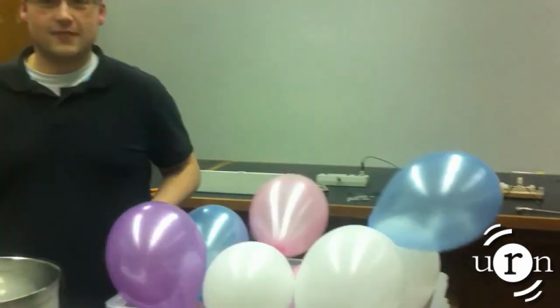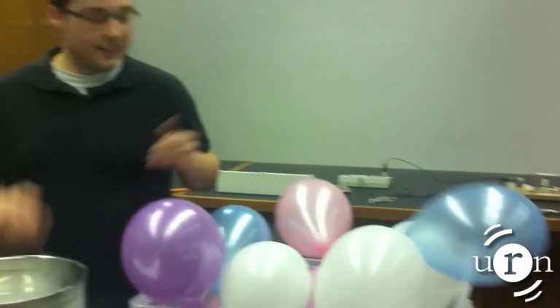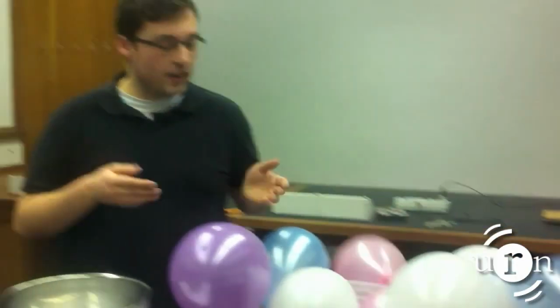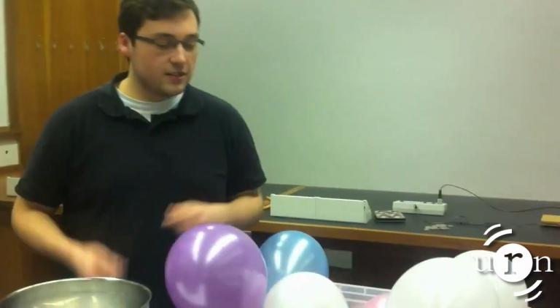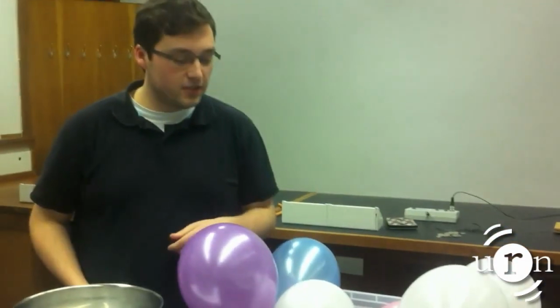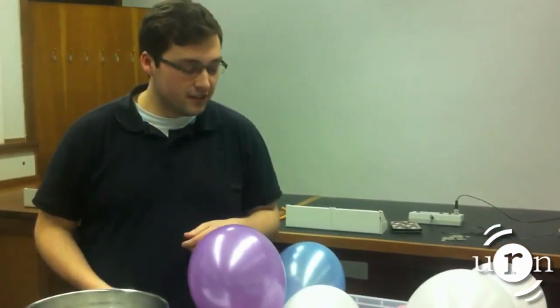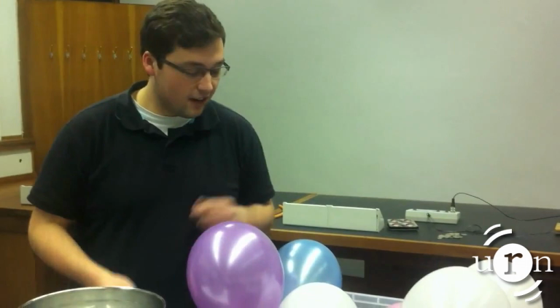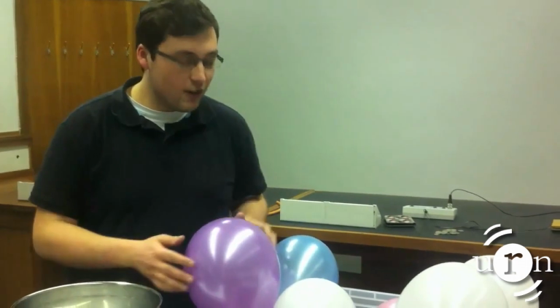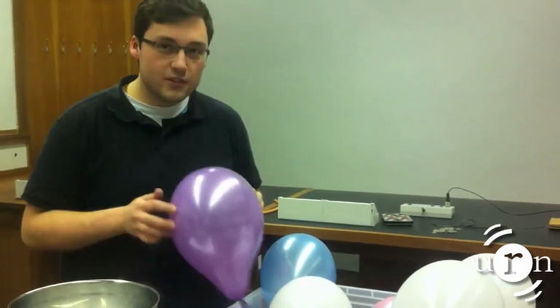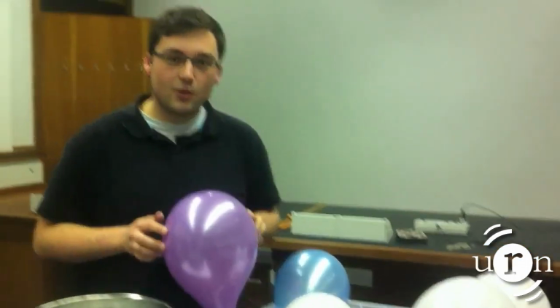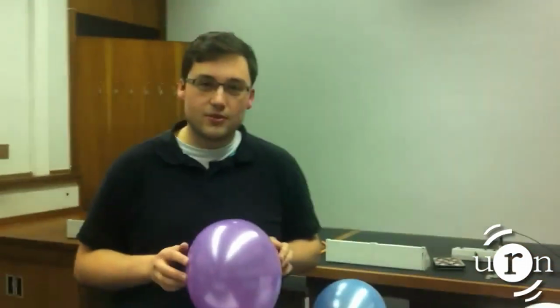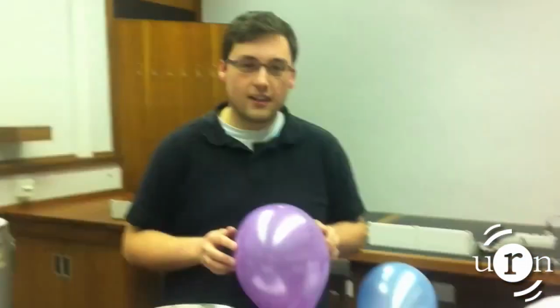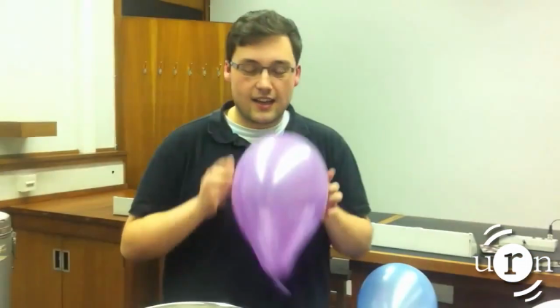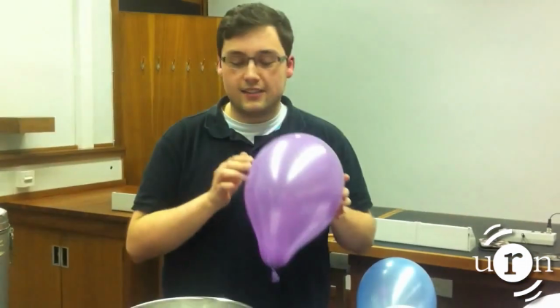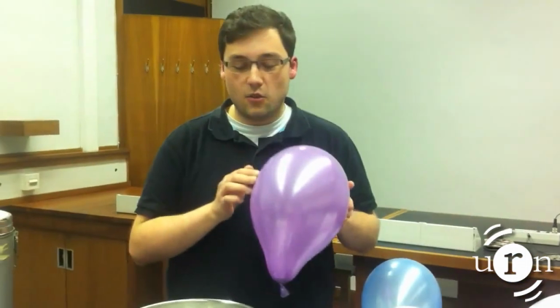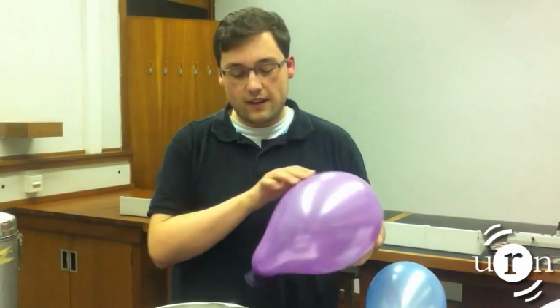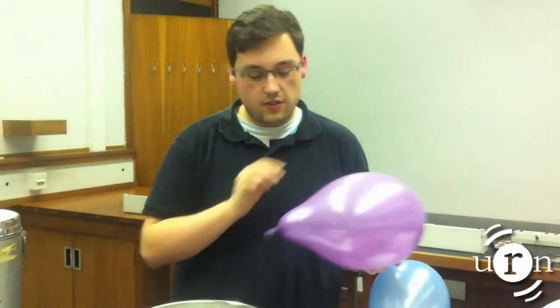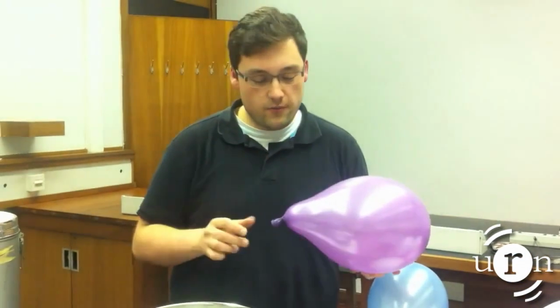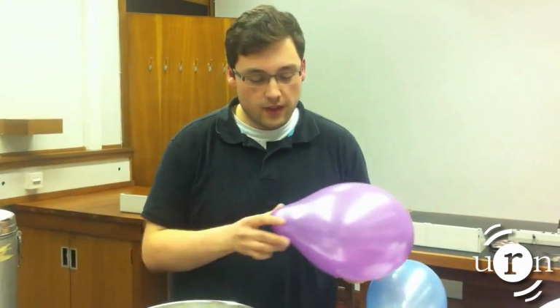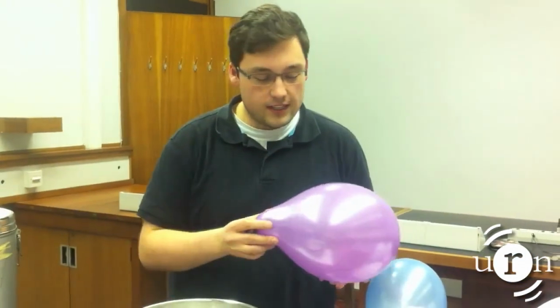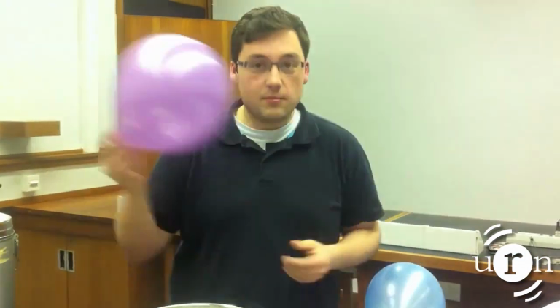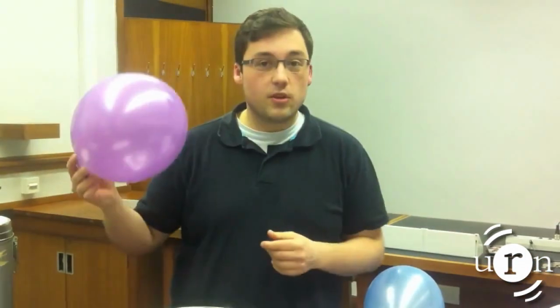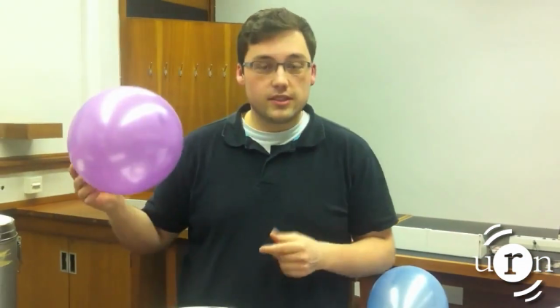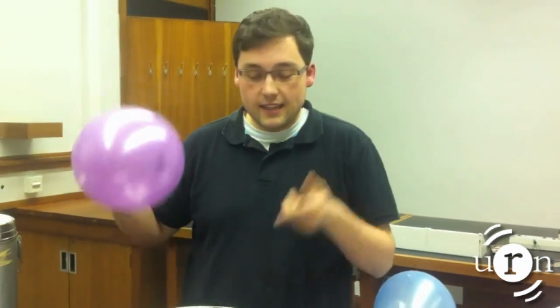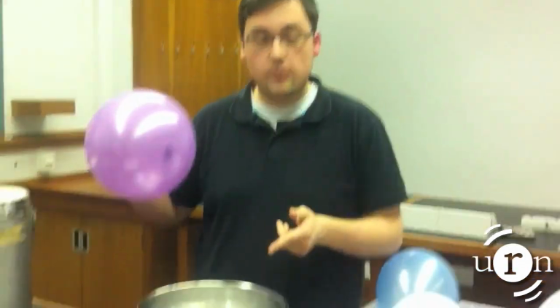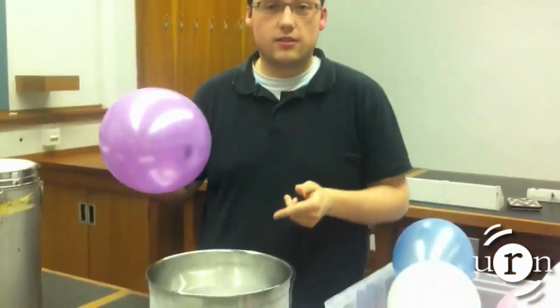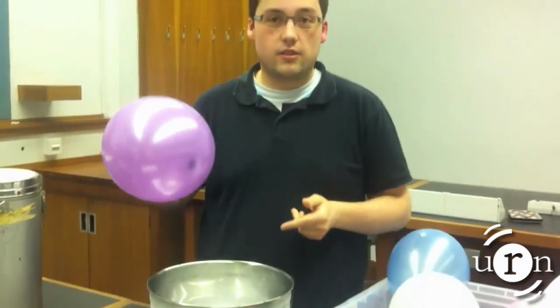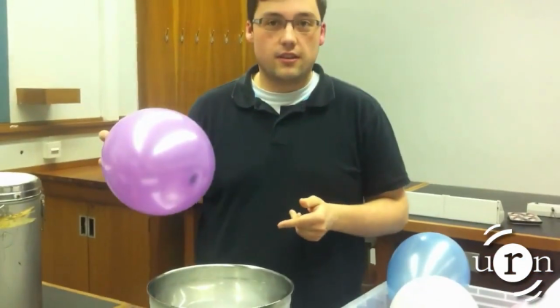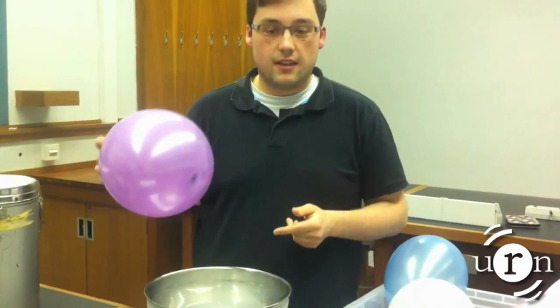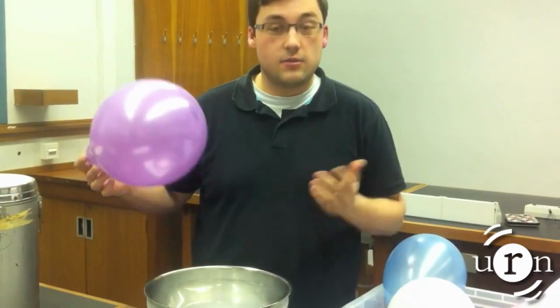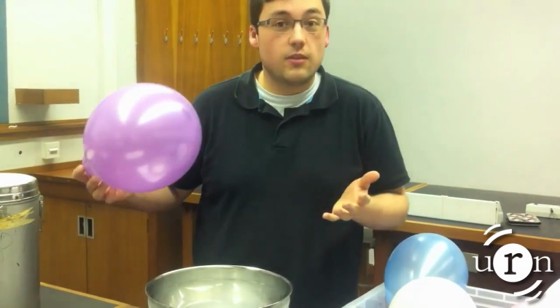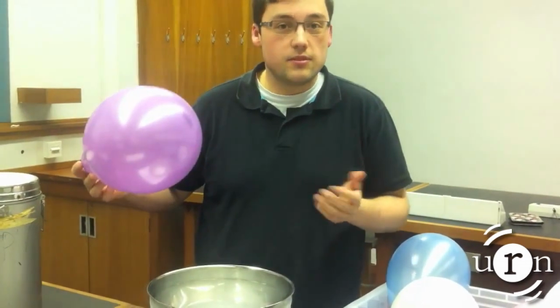These are my items. I have loads of balloons. All we have to do is dip the balloons in the liquid nitrogen and we'll see what happens.